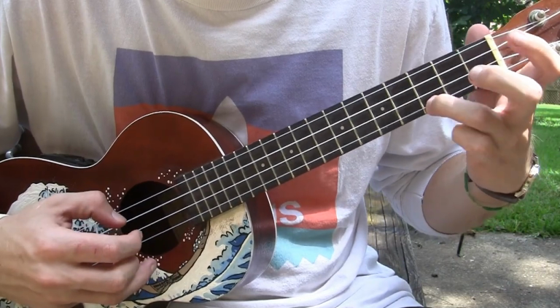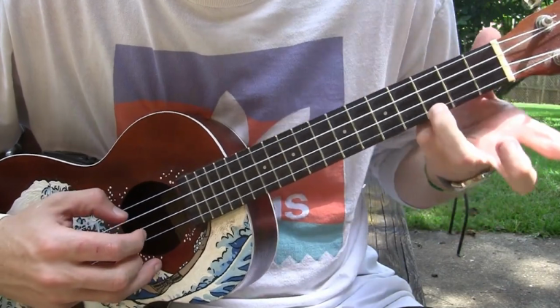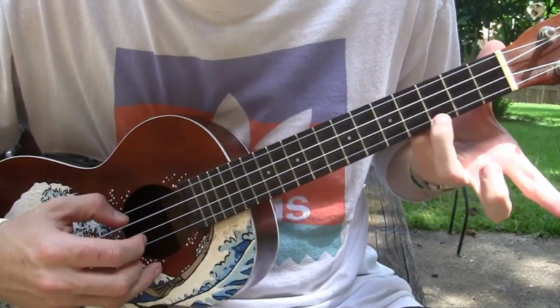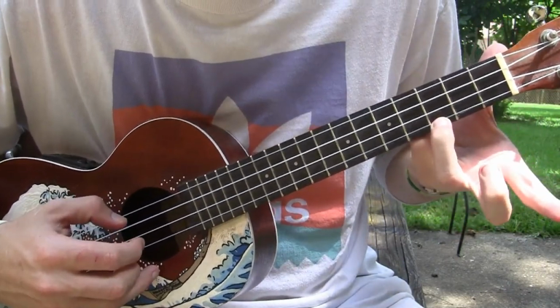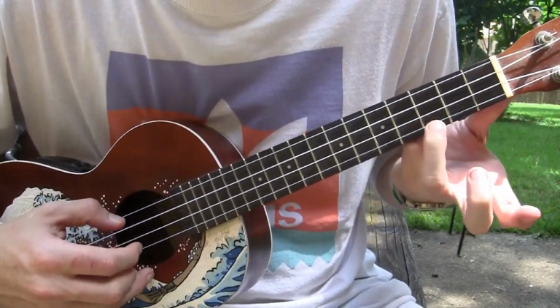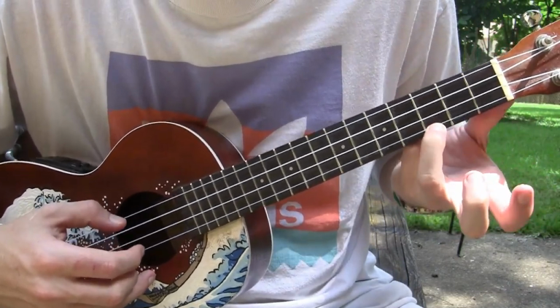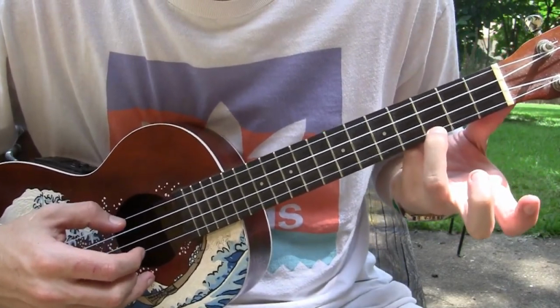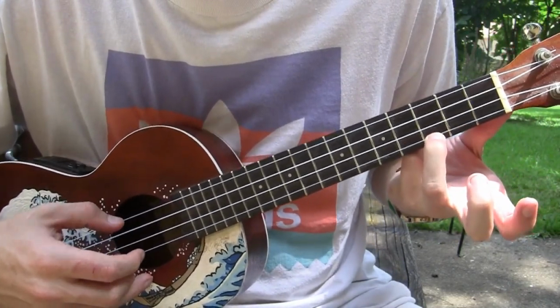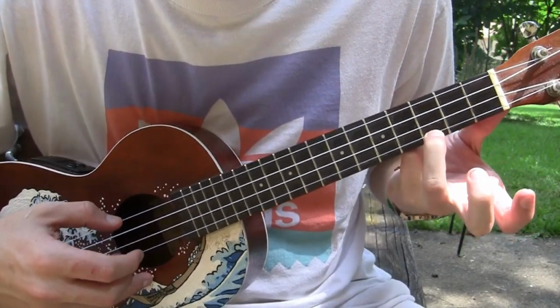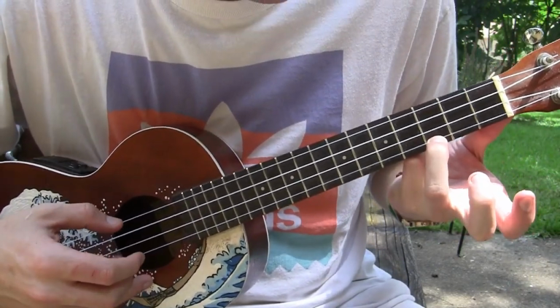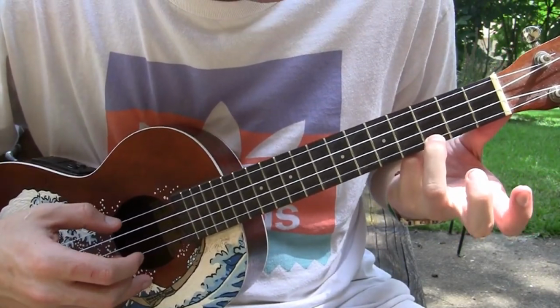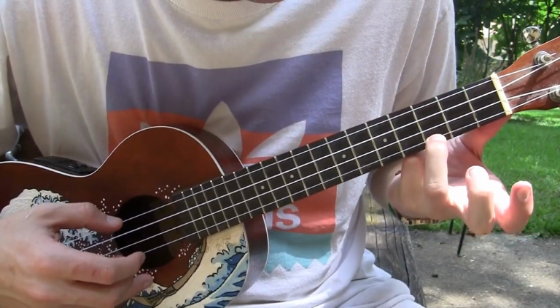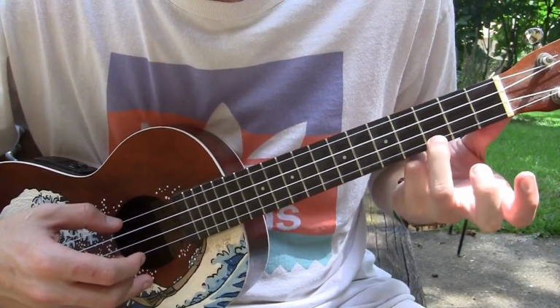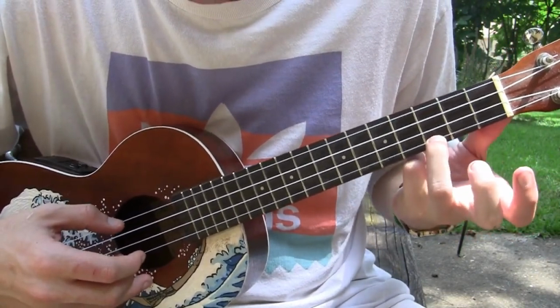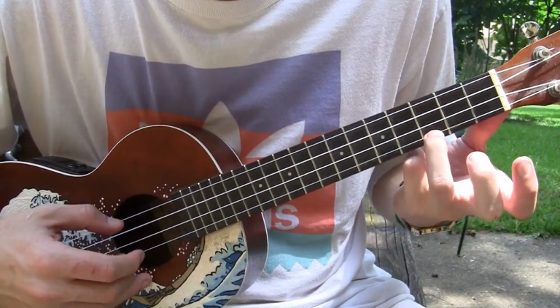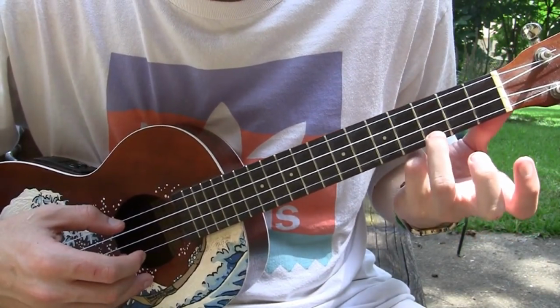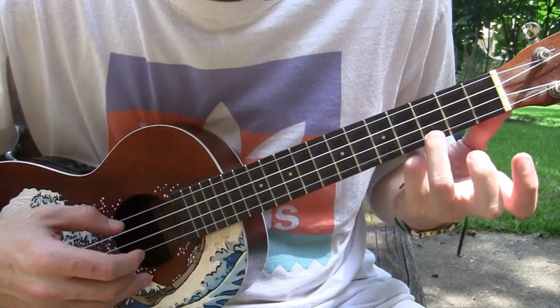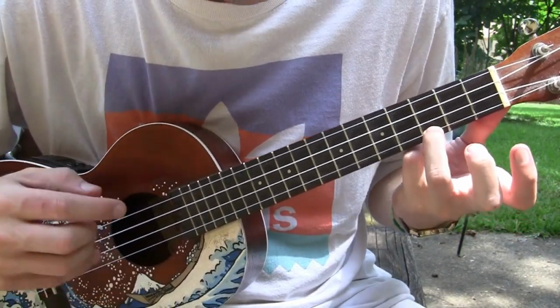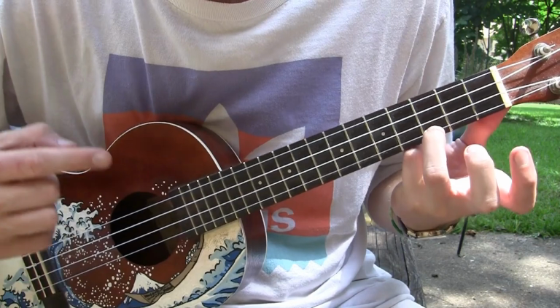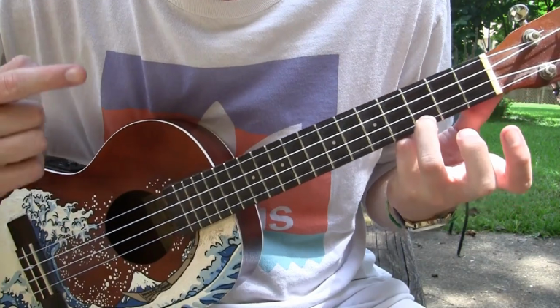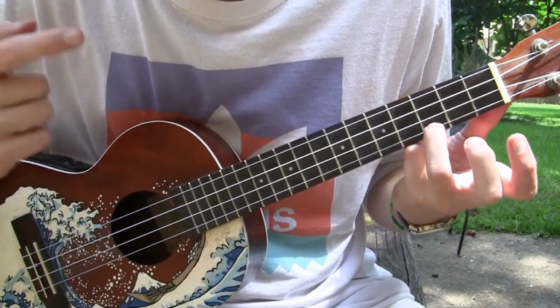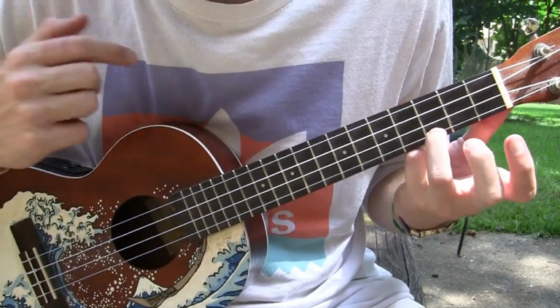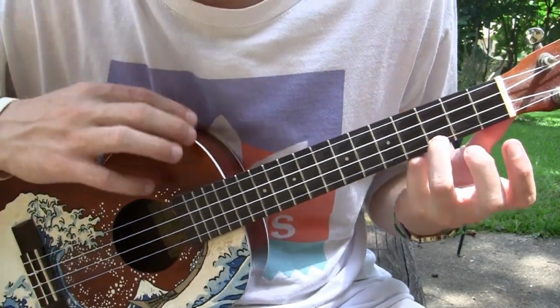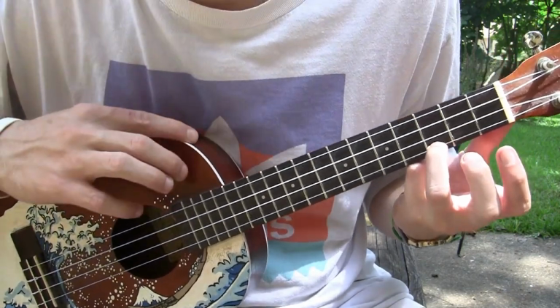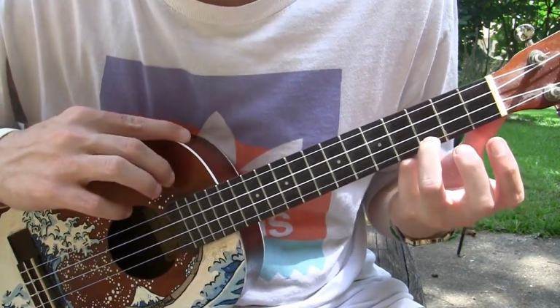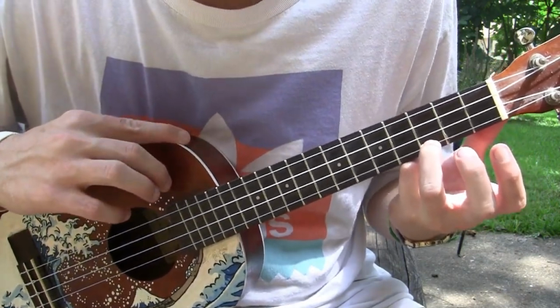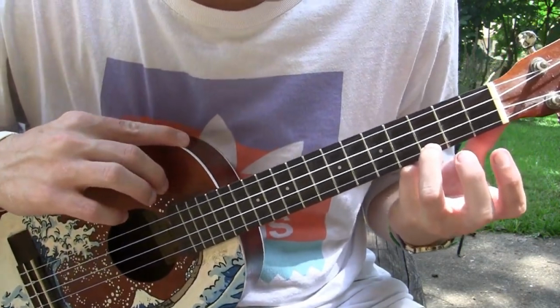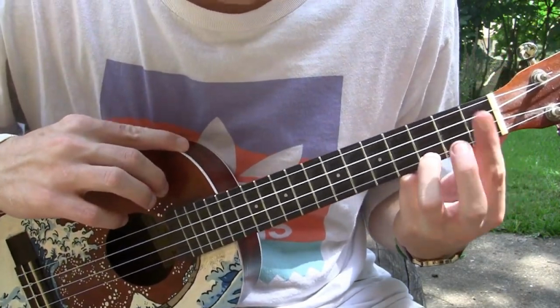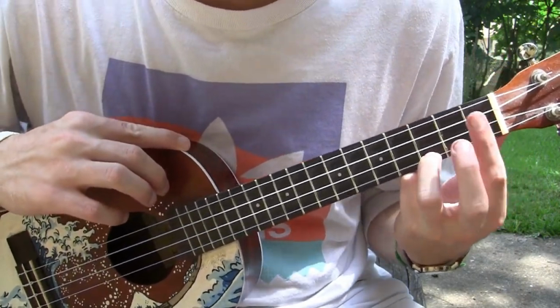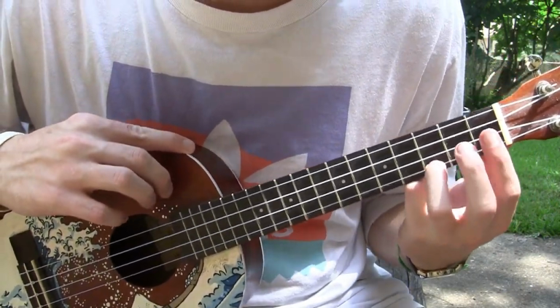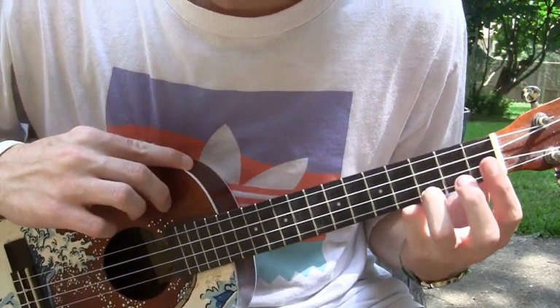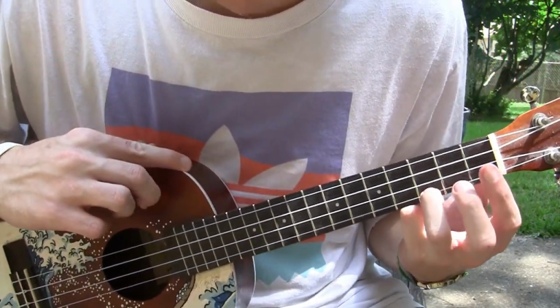And you just move your ring finger, excuse me, to C, and take everything else off.